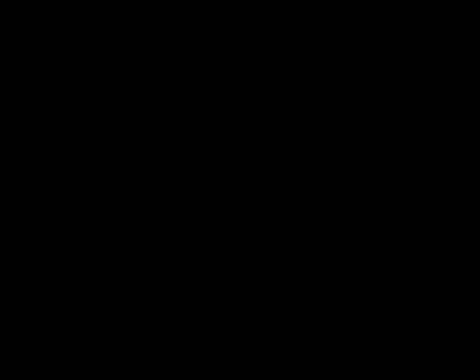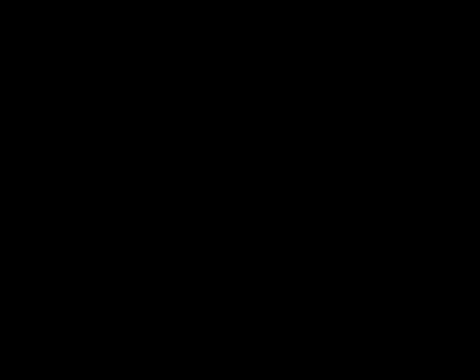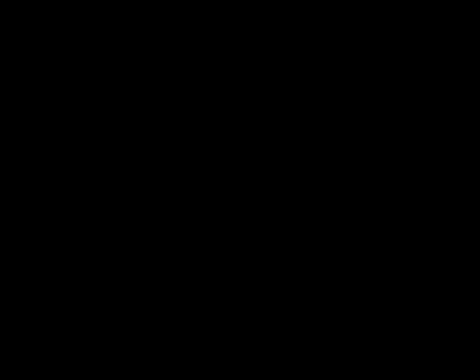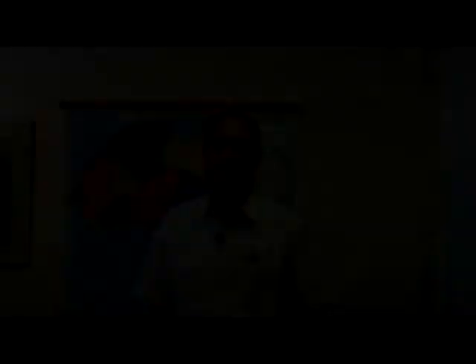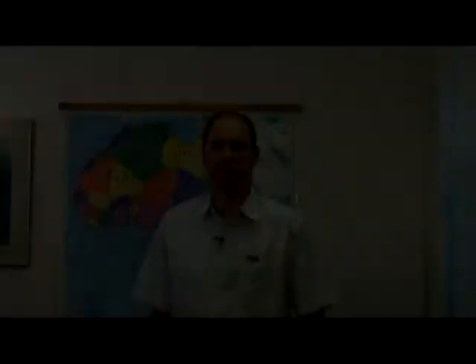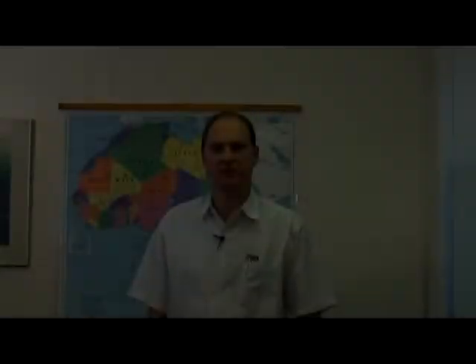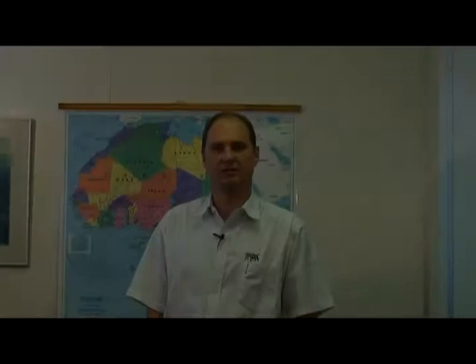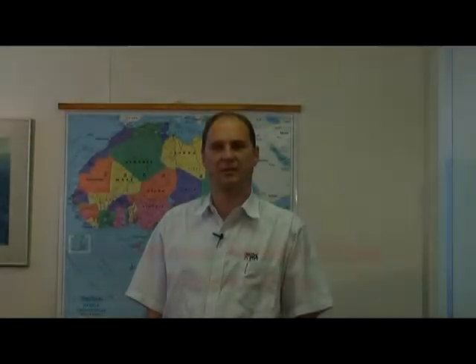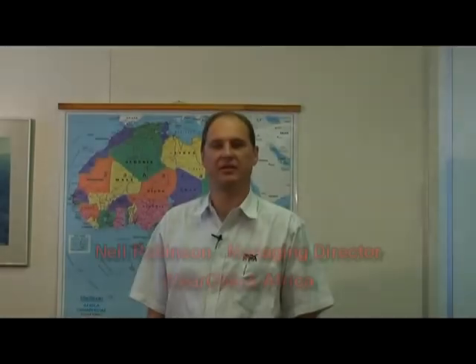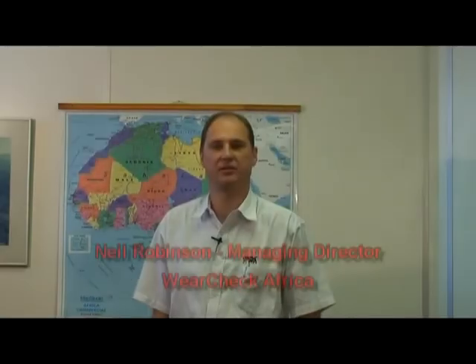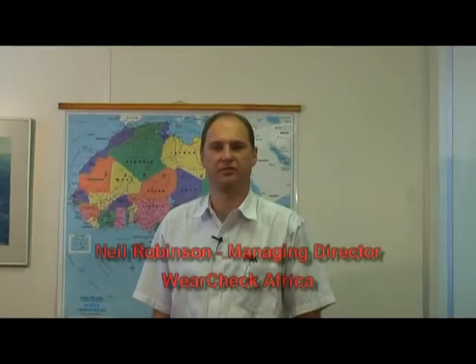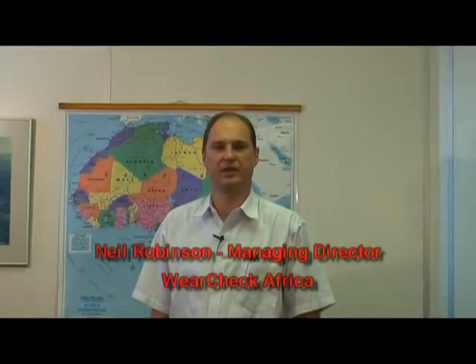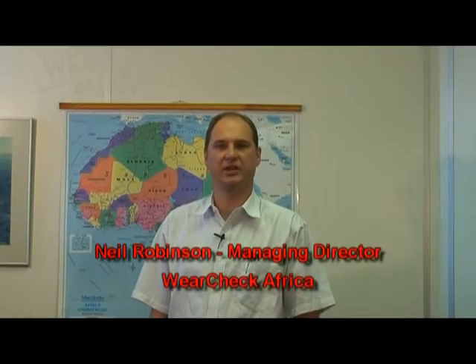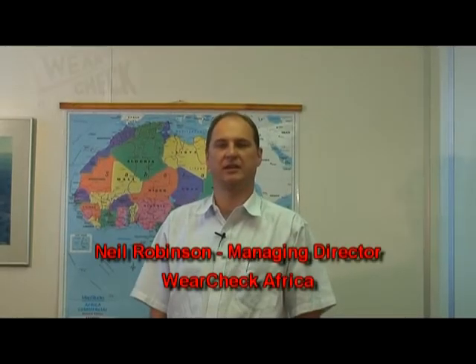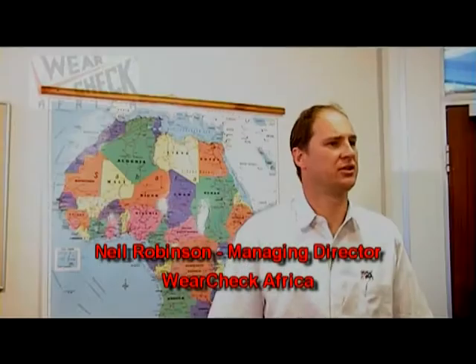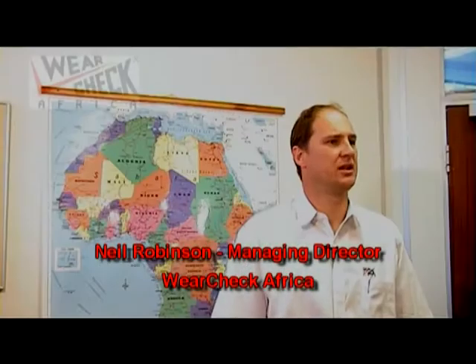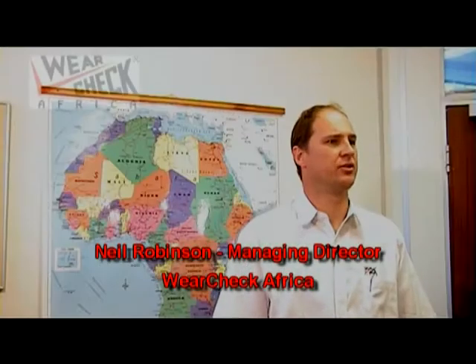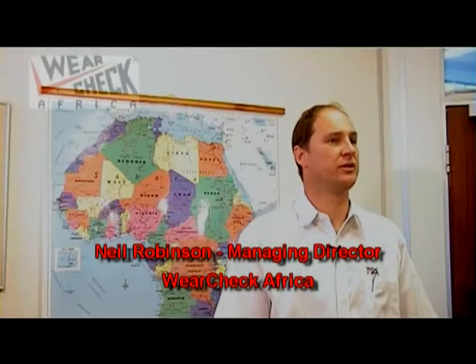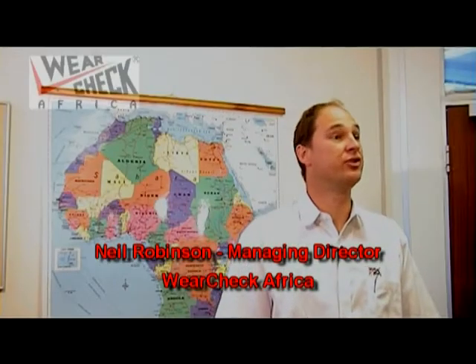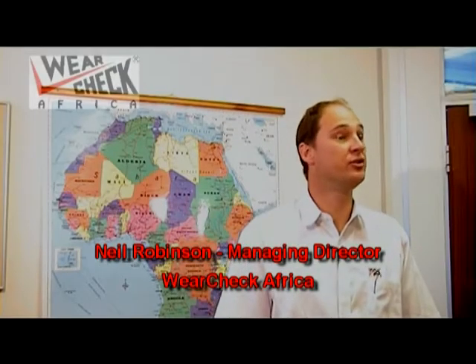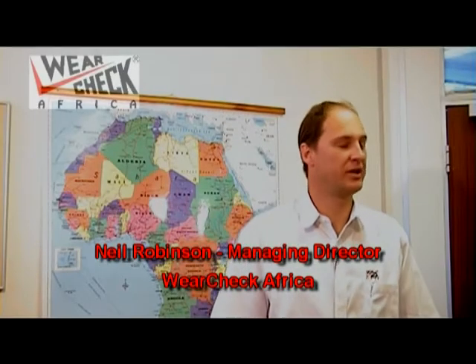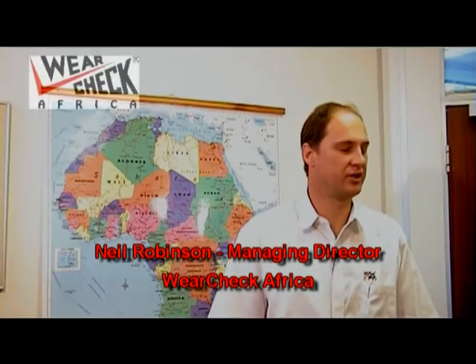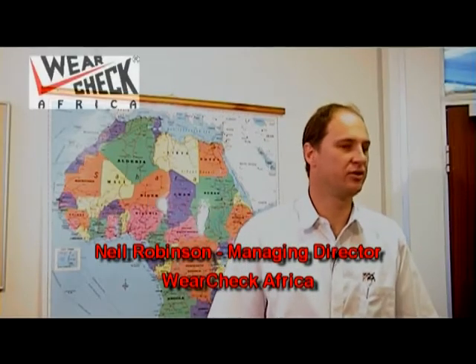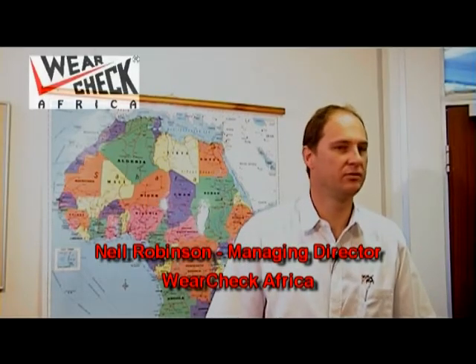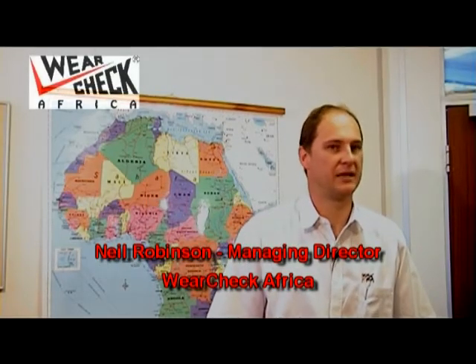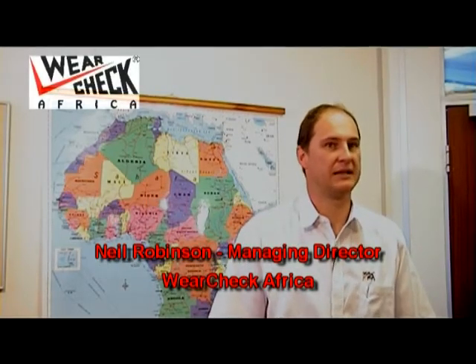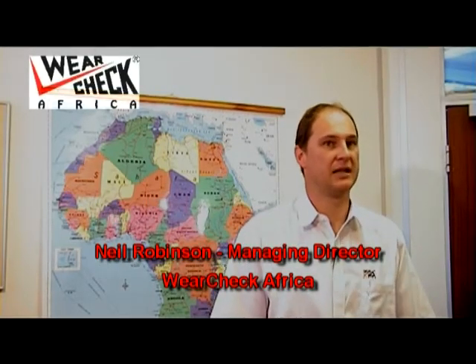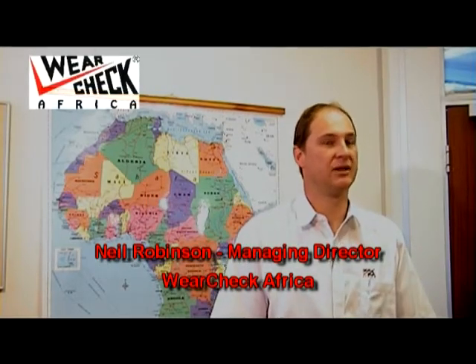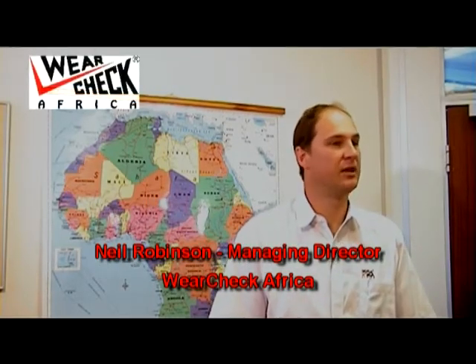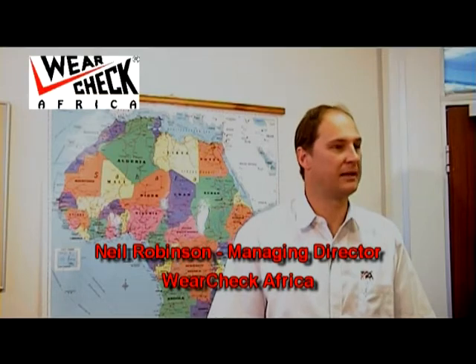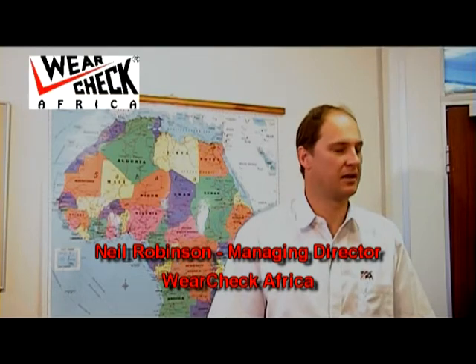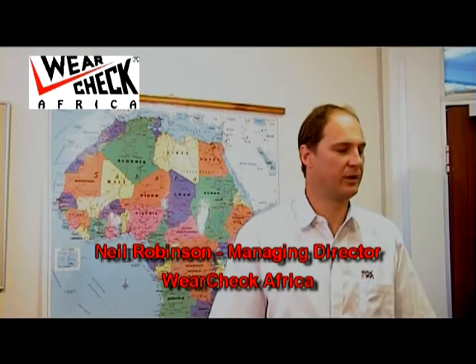Hi, I'm Neil Robinson. I'm the Managing Director of WearCheck. I'd just like to introduce WearCheck to you and tell you a little bit about our company.